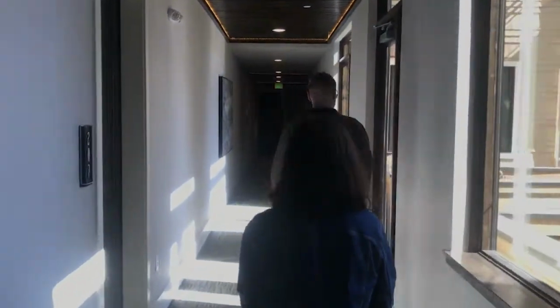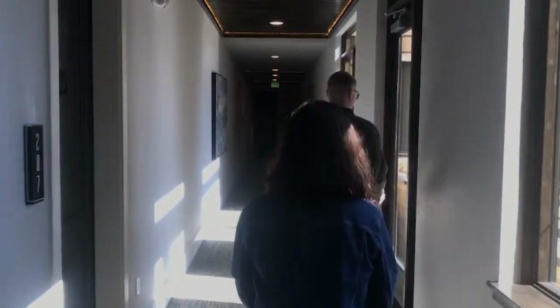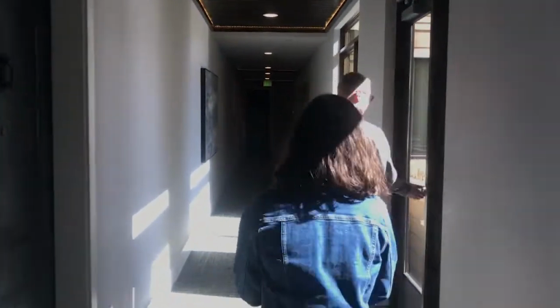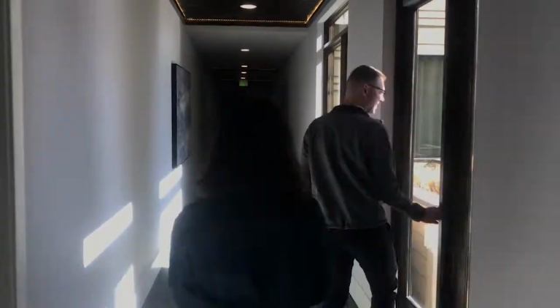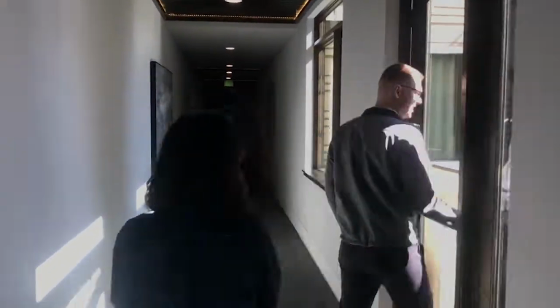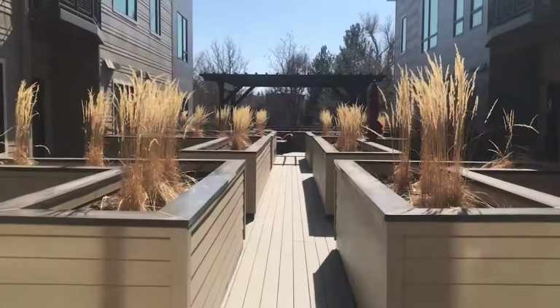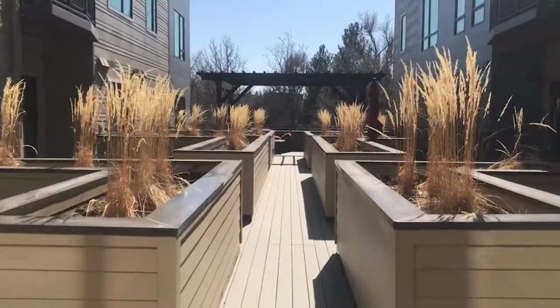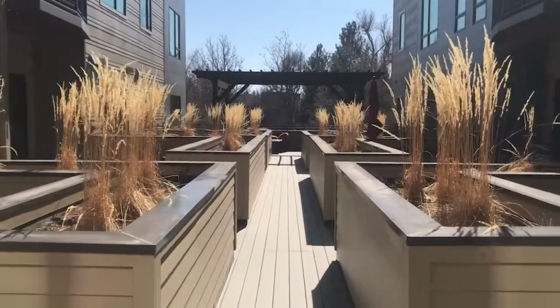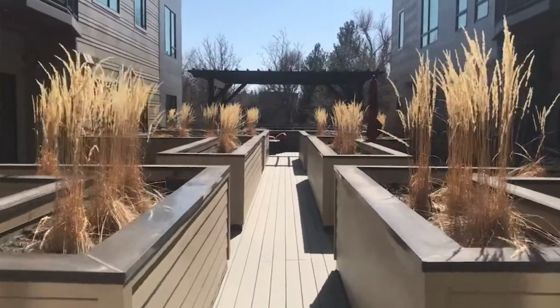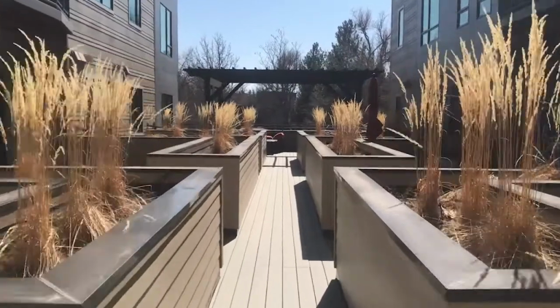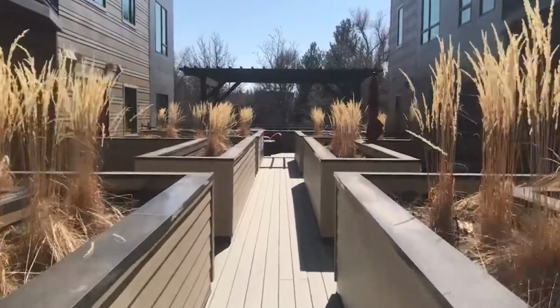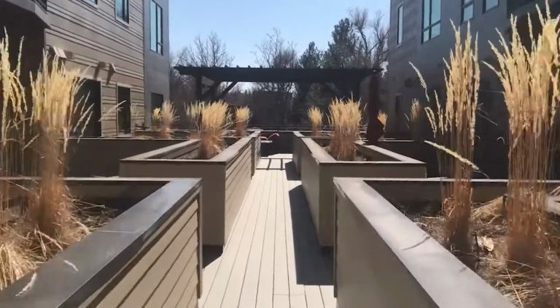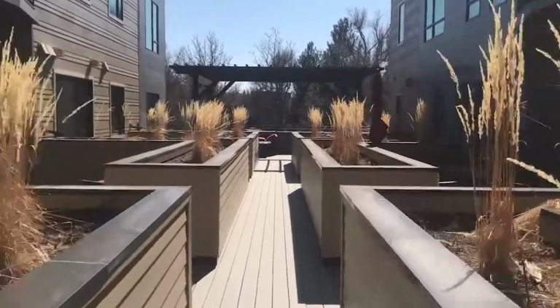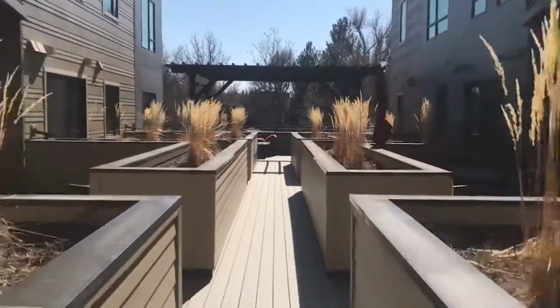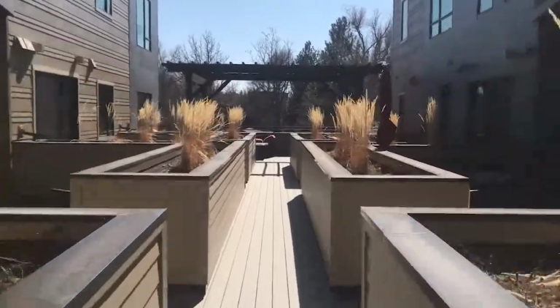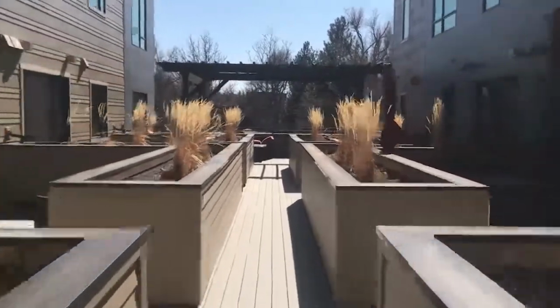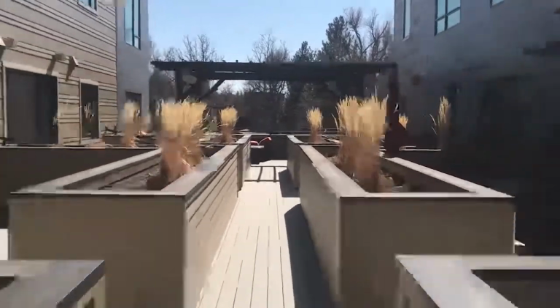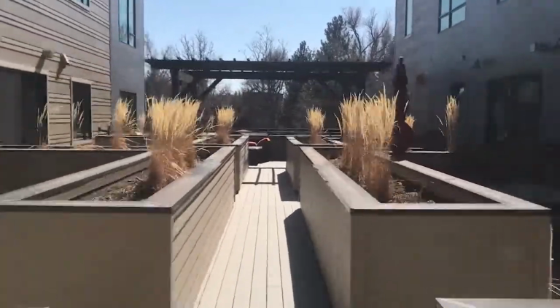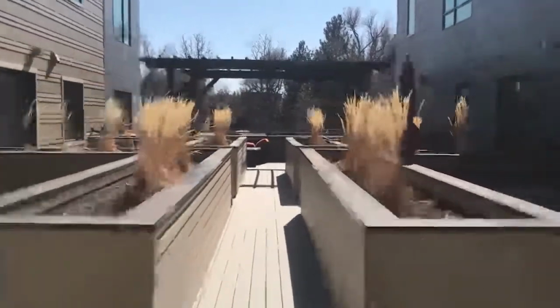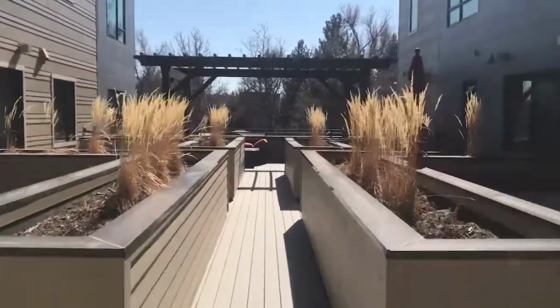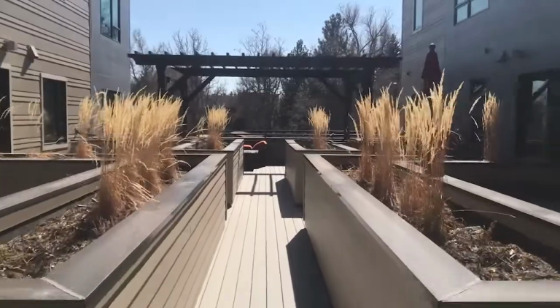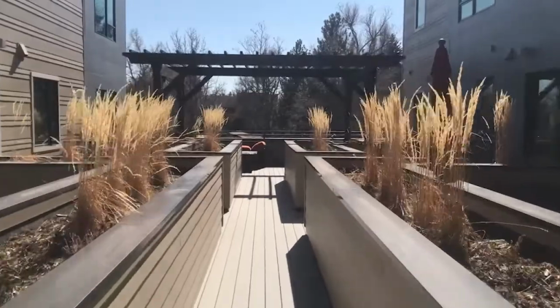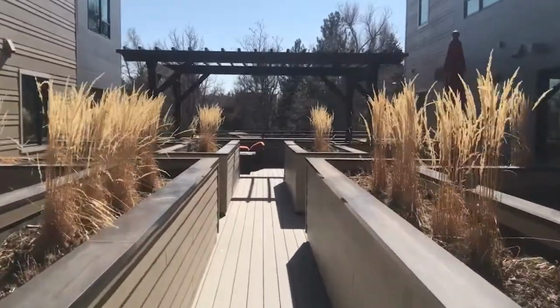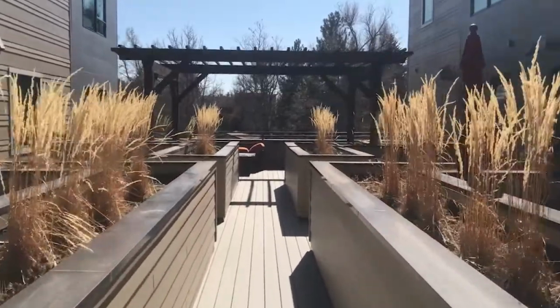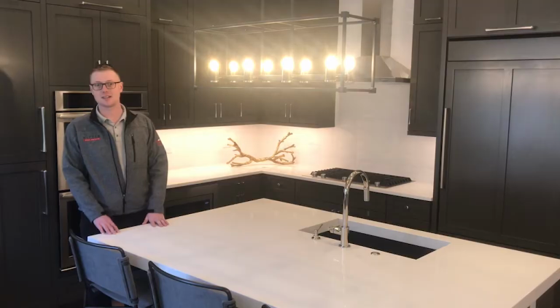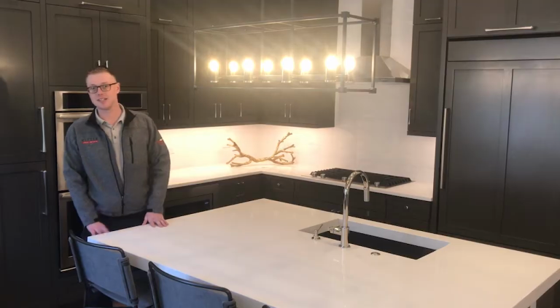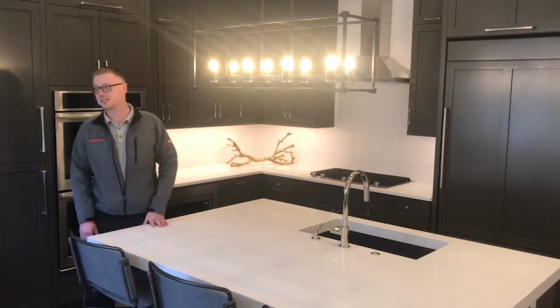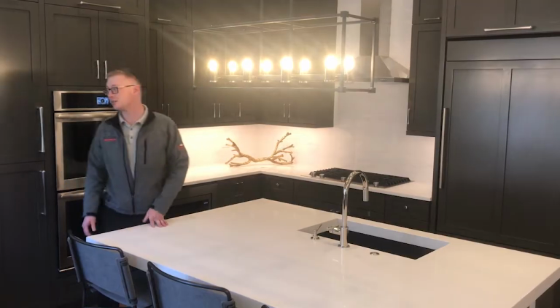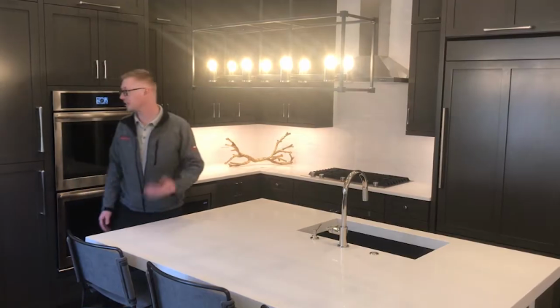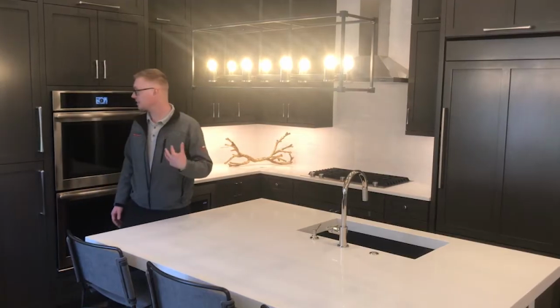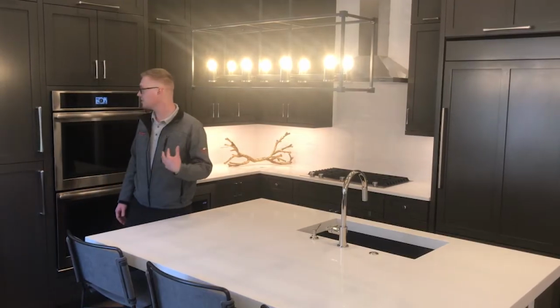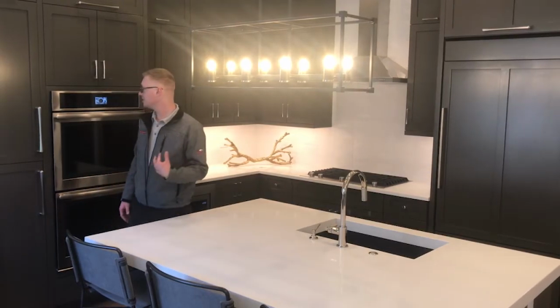All of this is located in the heart of Old Town here in Fort Collins. Alright, so check out the kitchen.